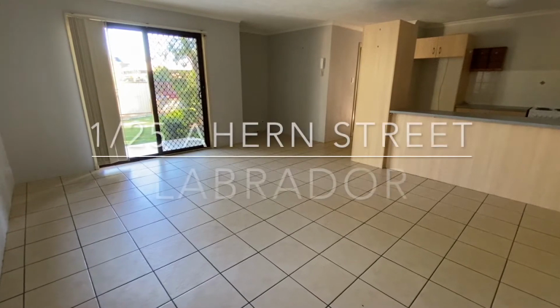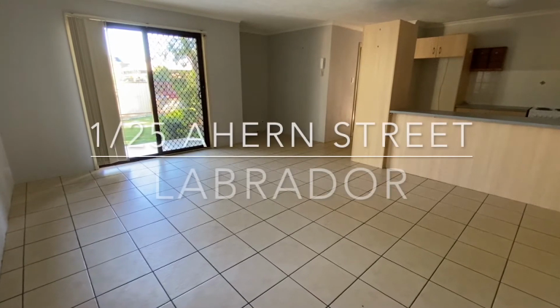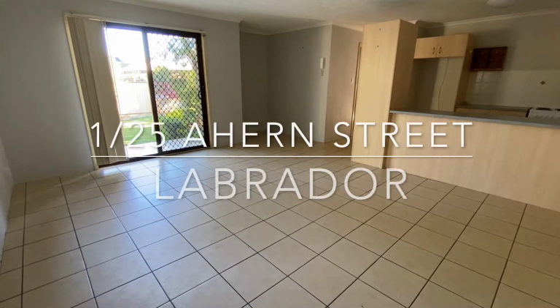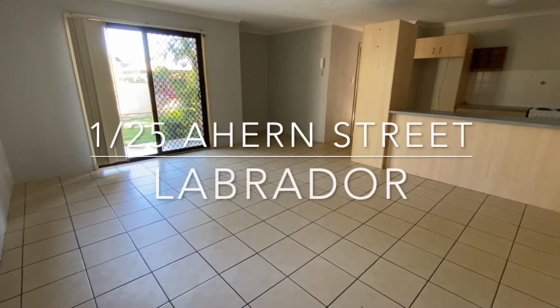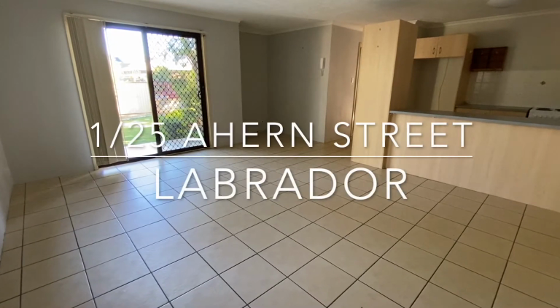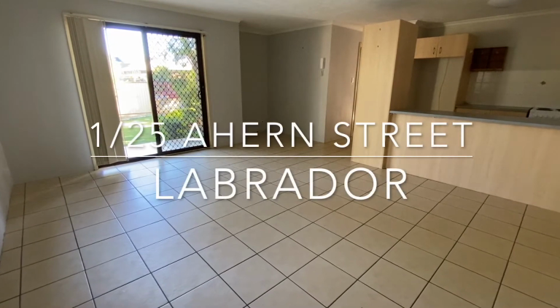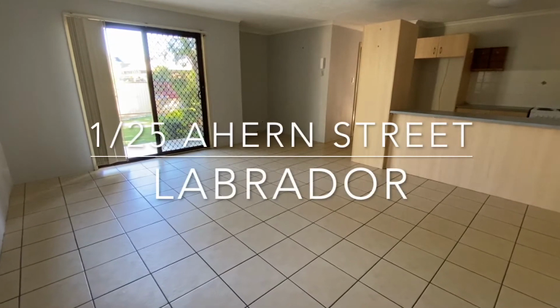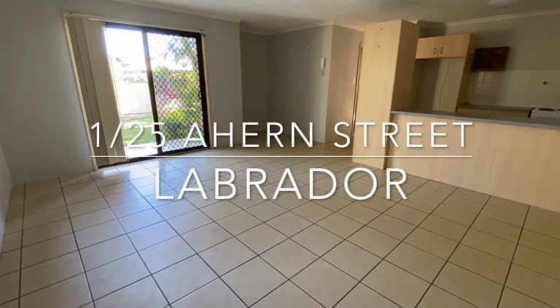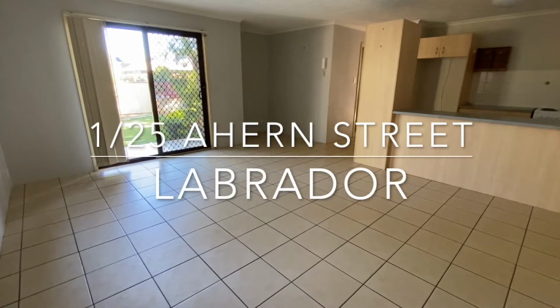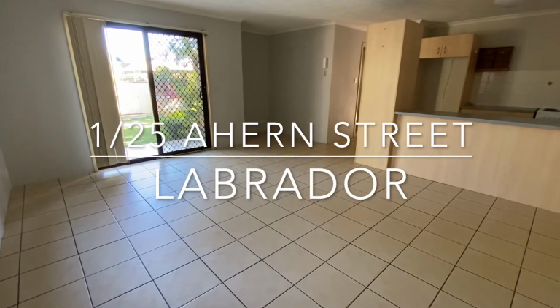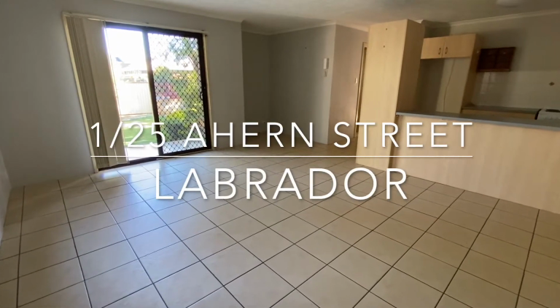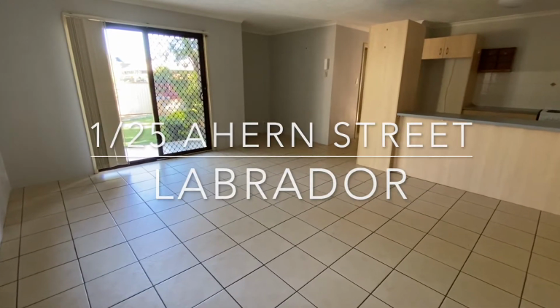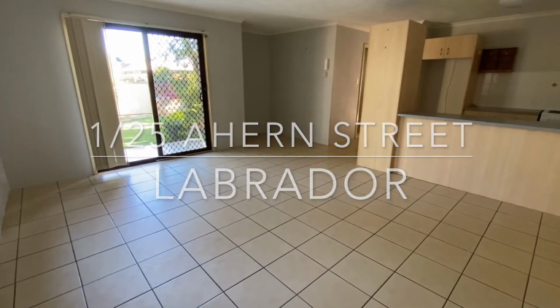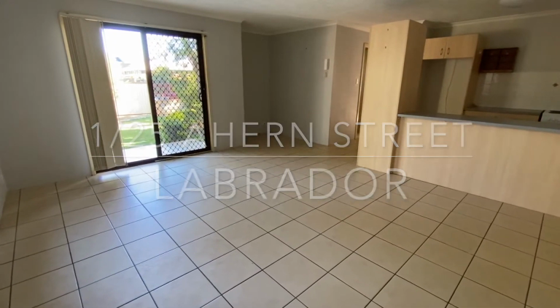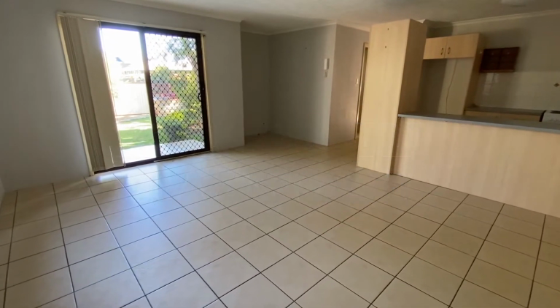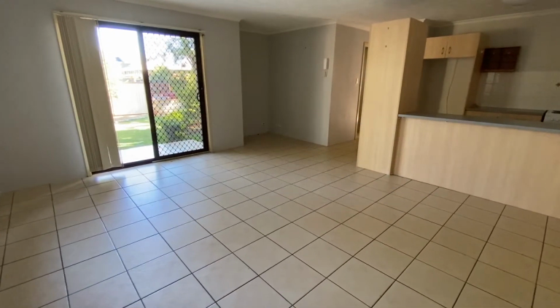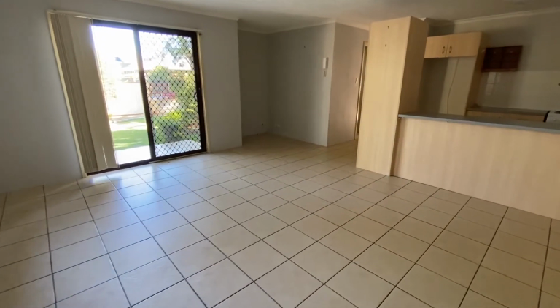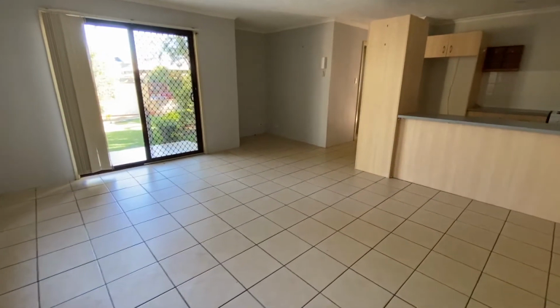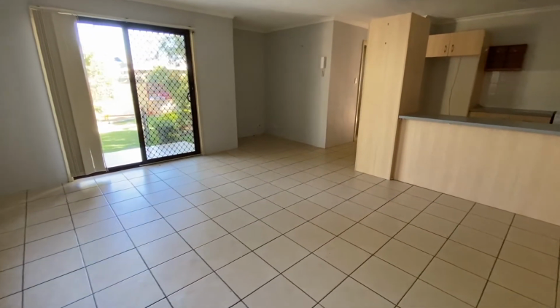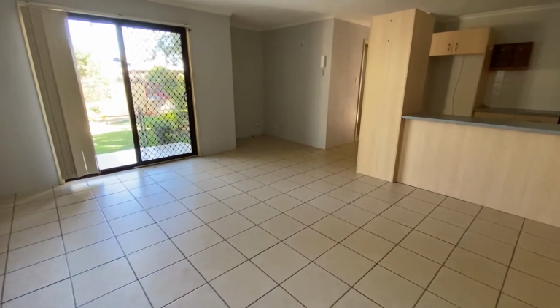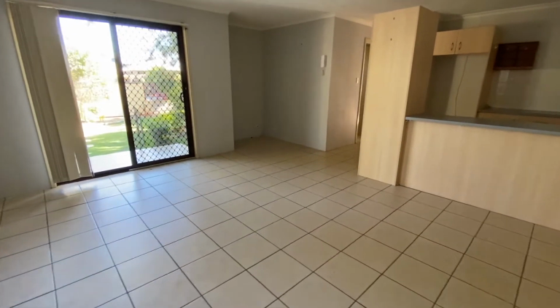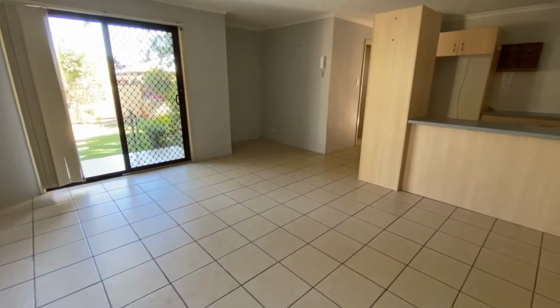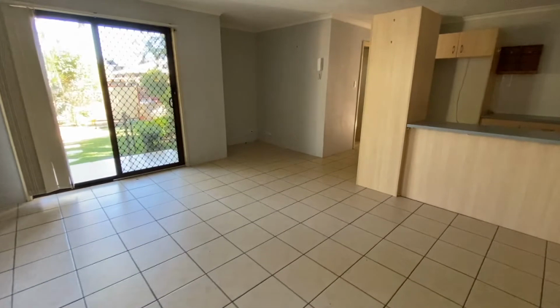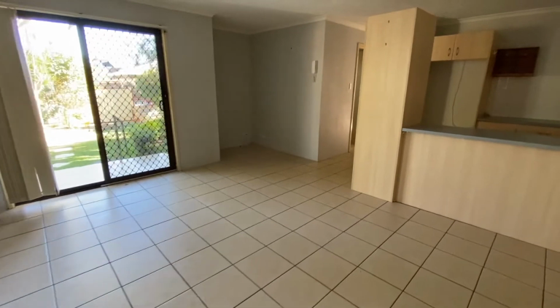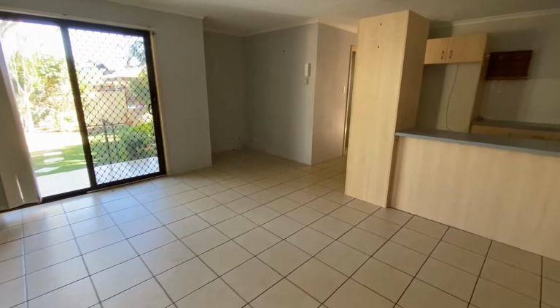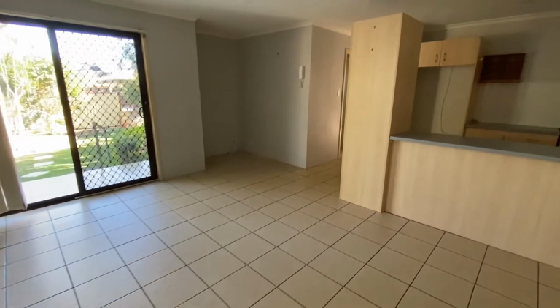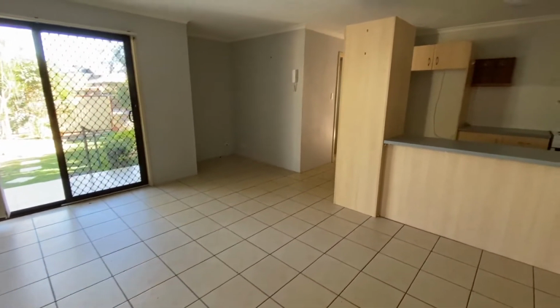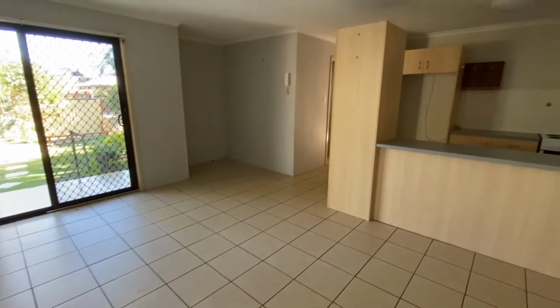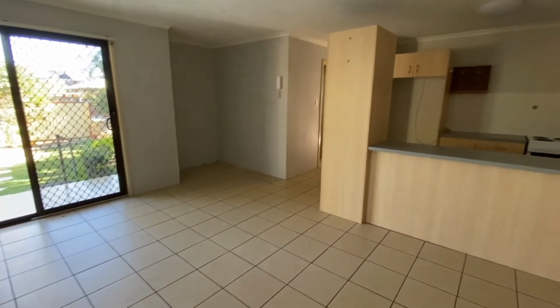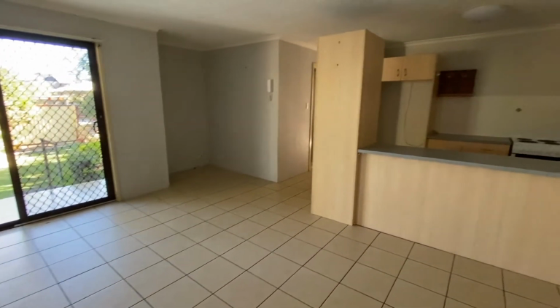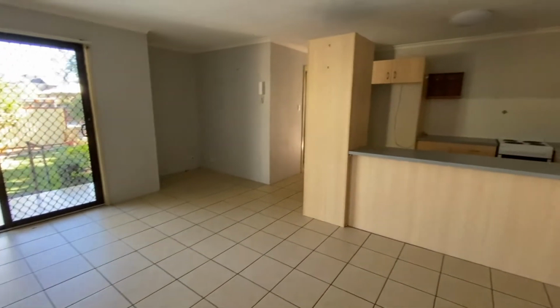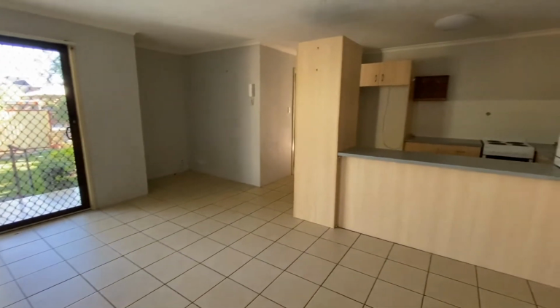This is a must-see two-bedroom ground floor unit in a beautiful Labrador location.